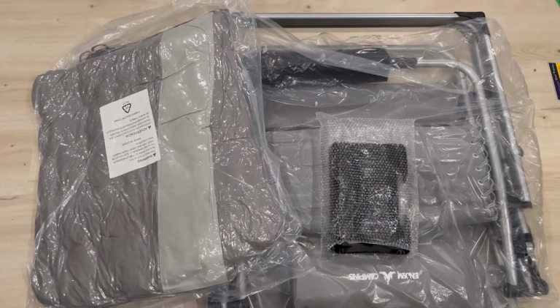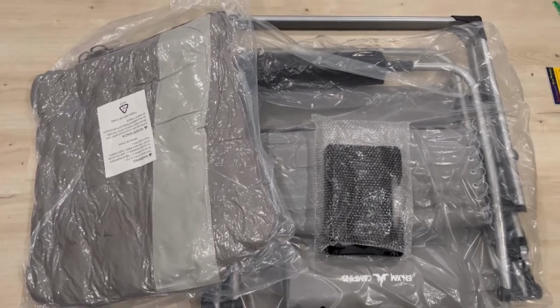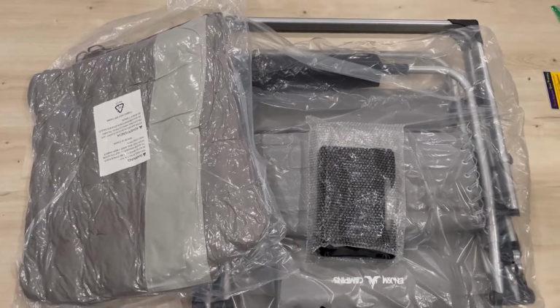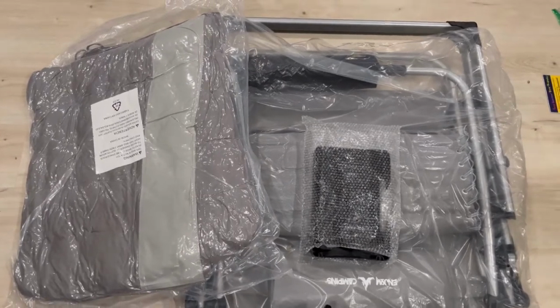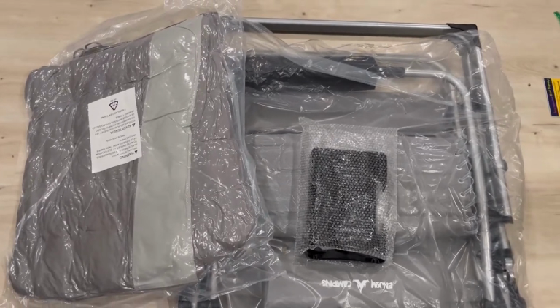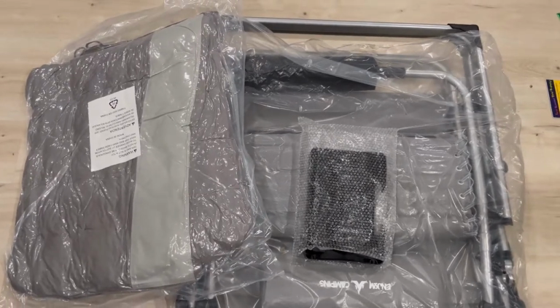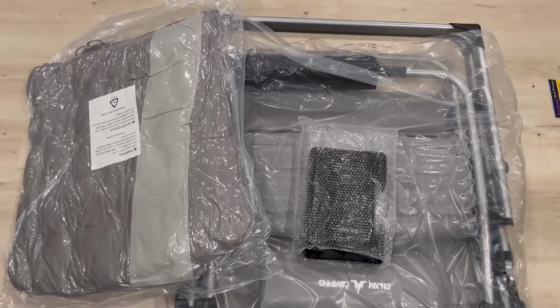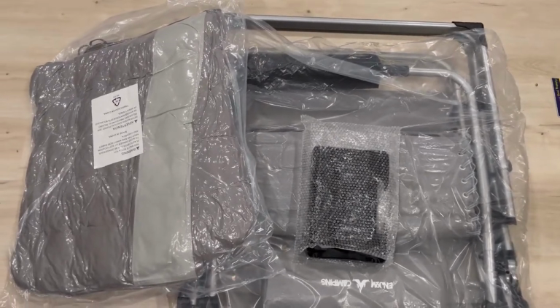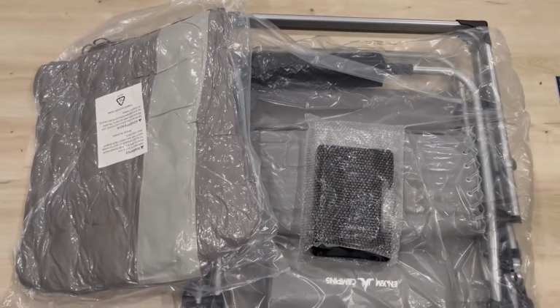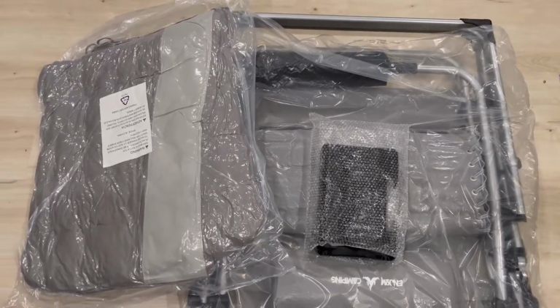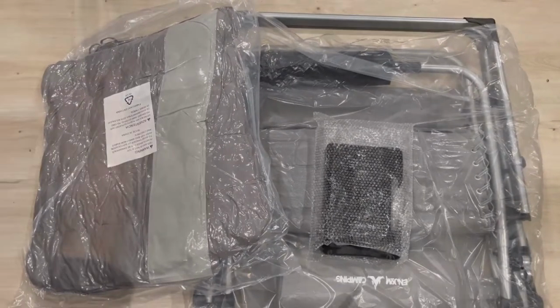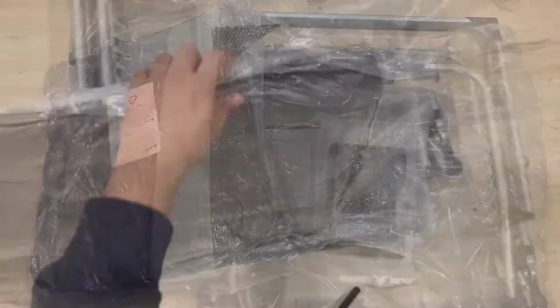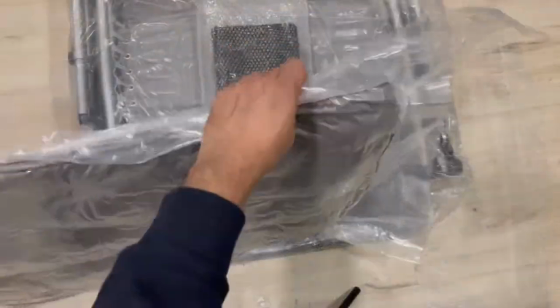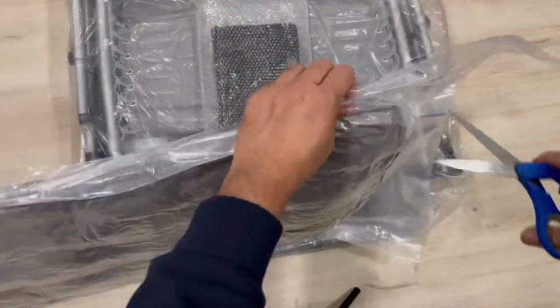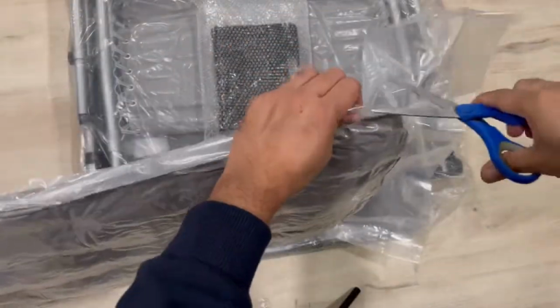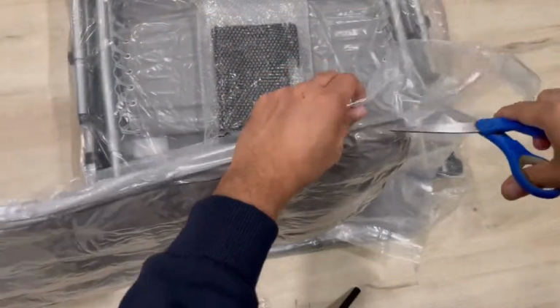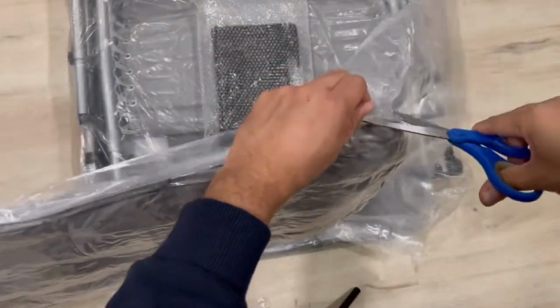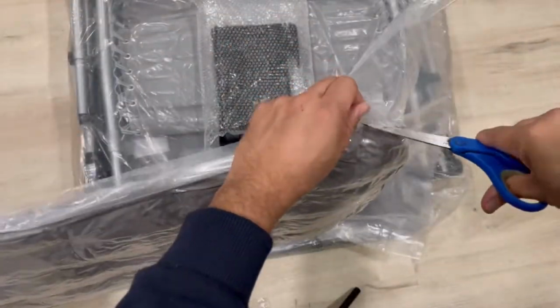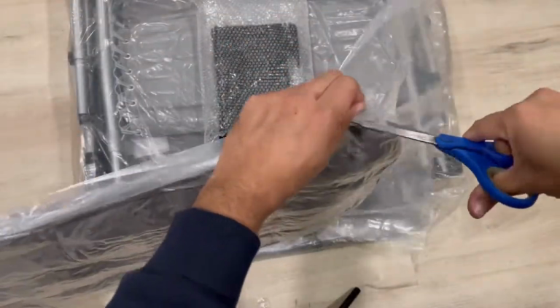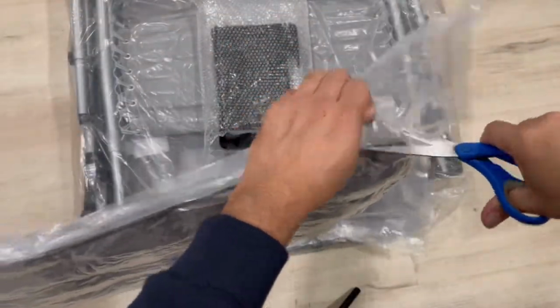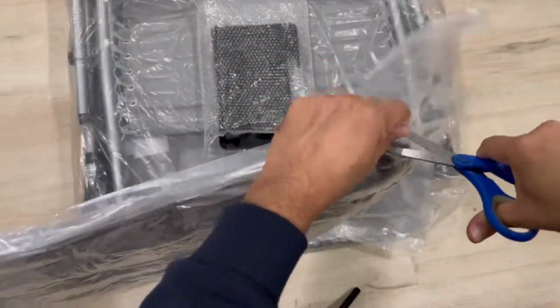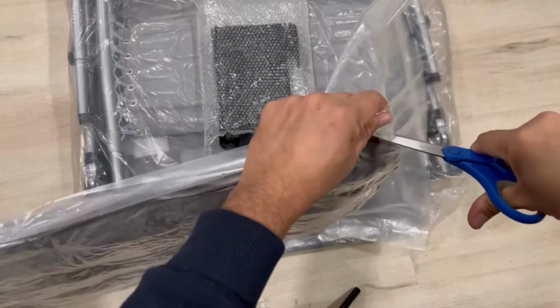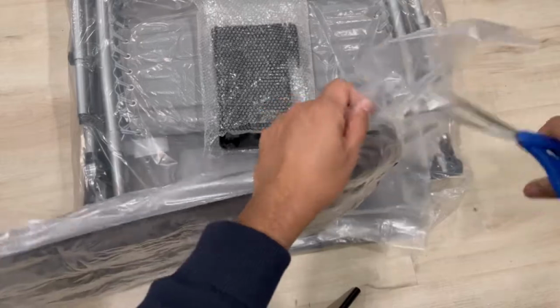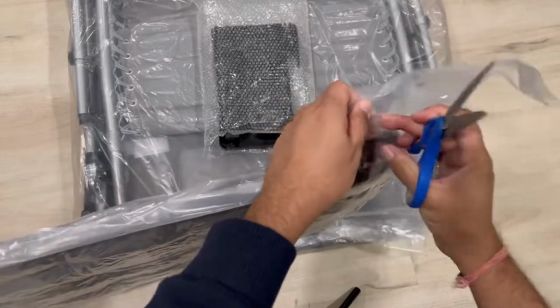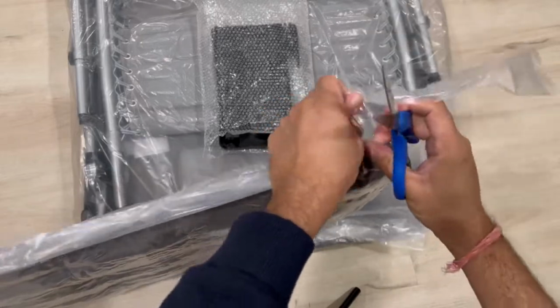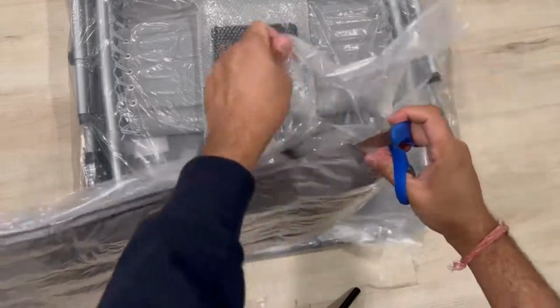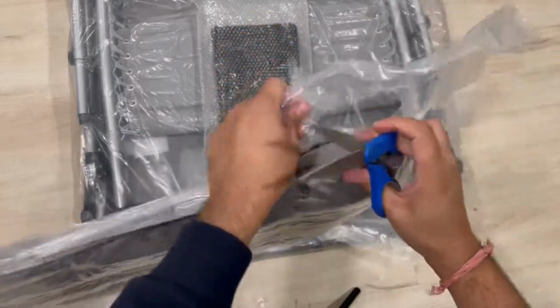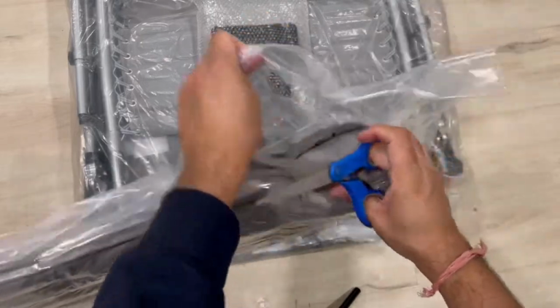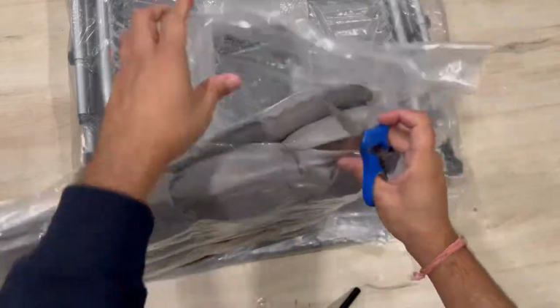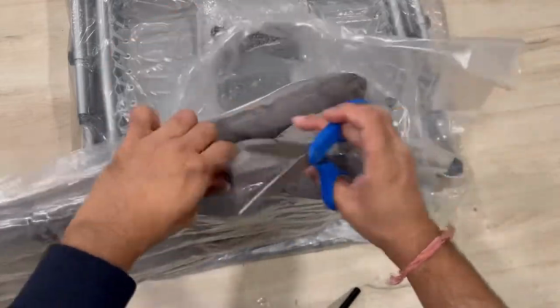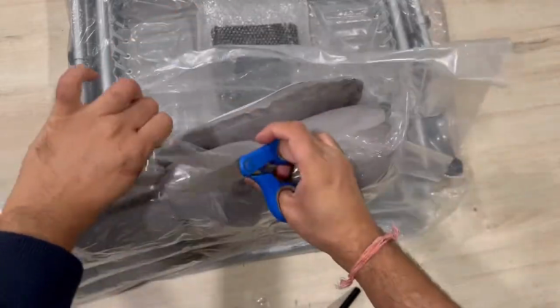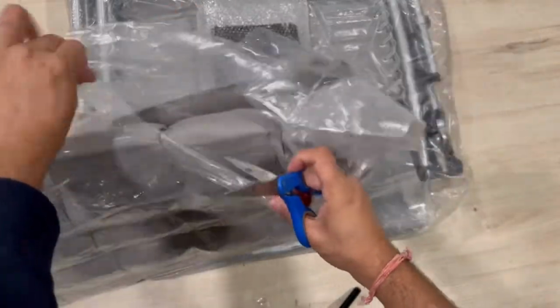The packaging includes three things. Let me open this vacuum-packed seat cushion.